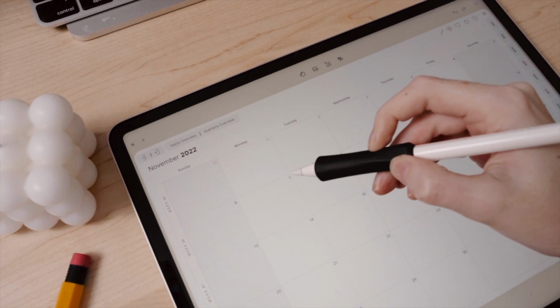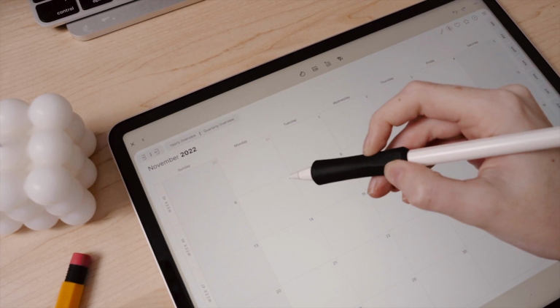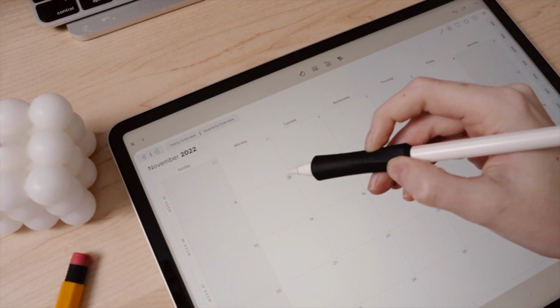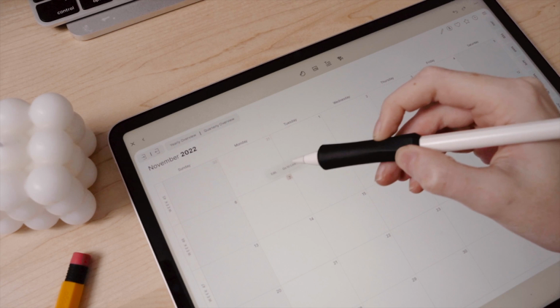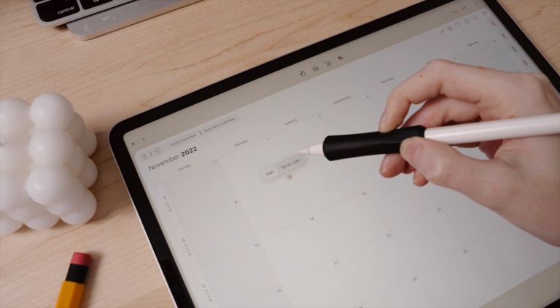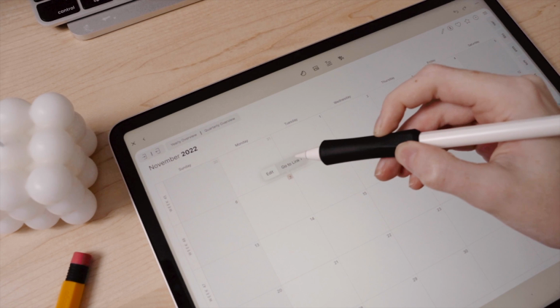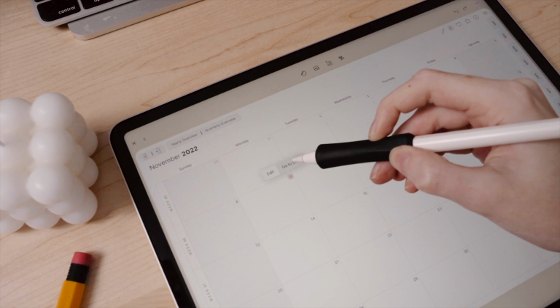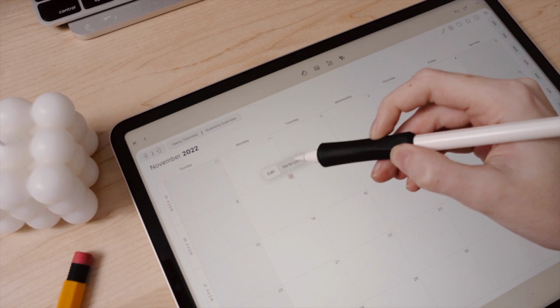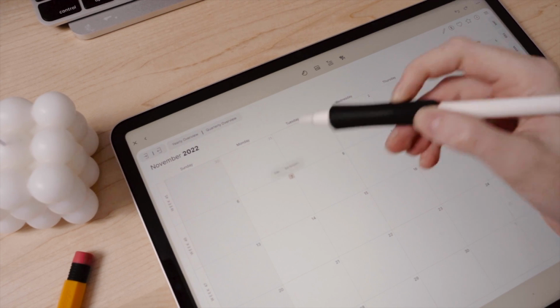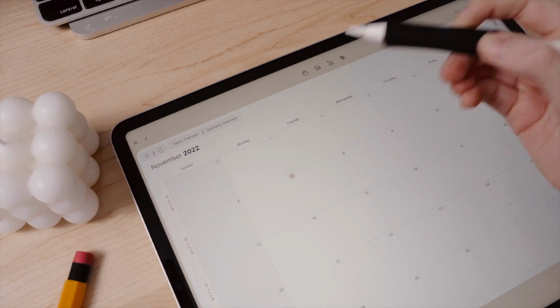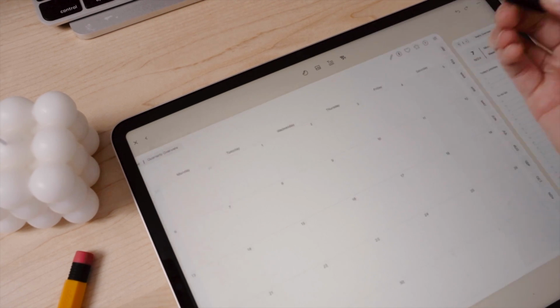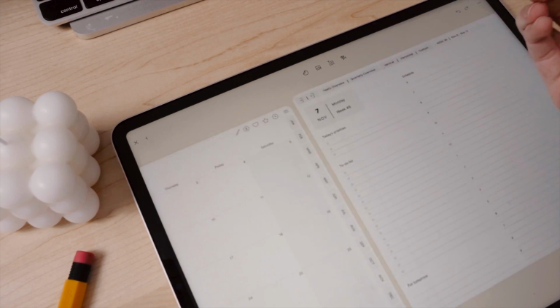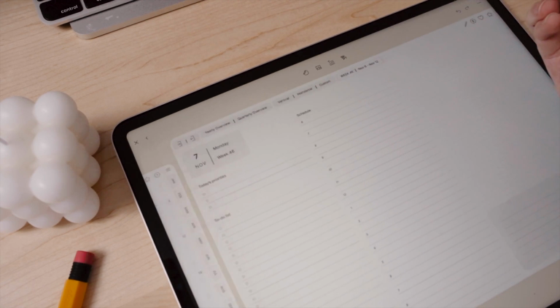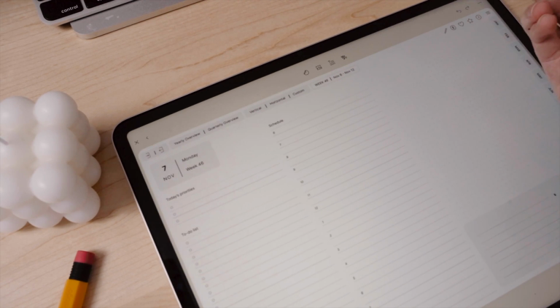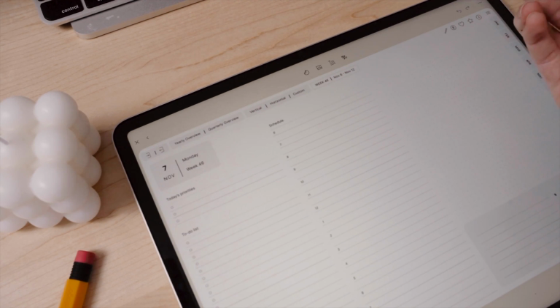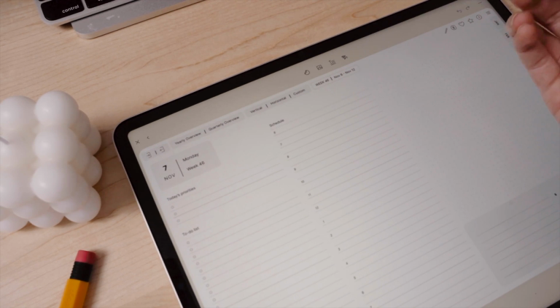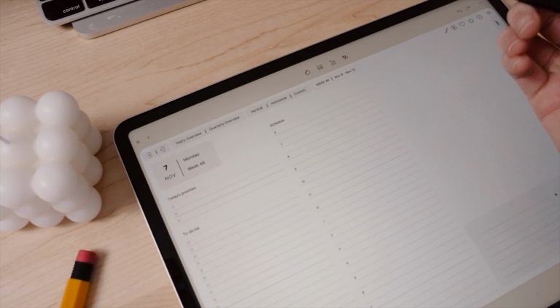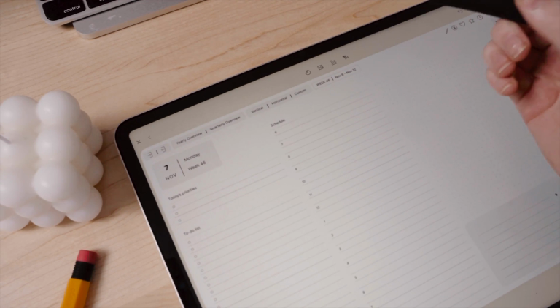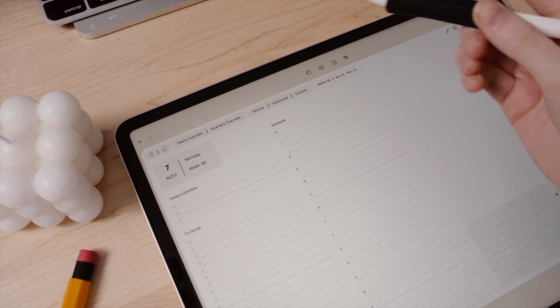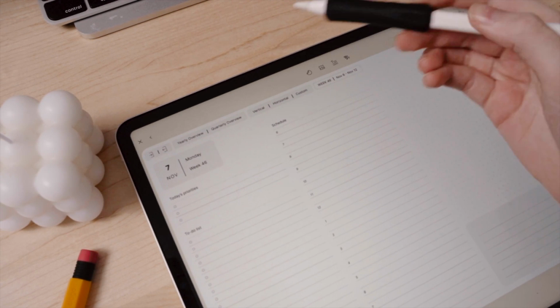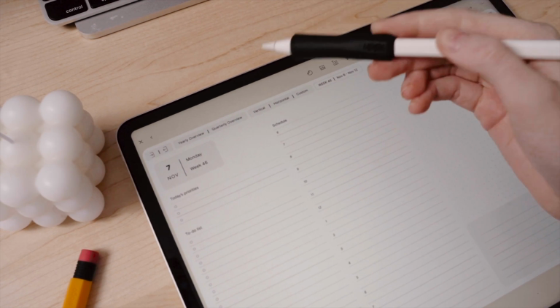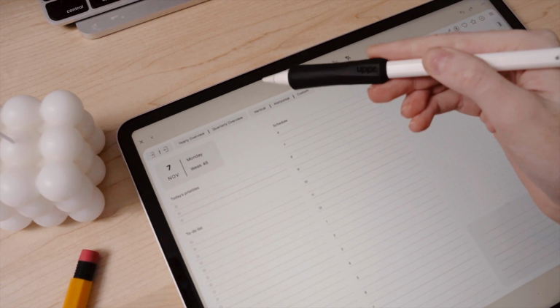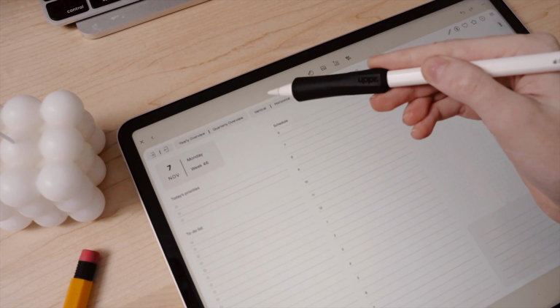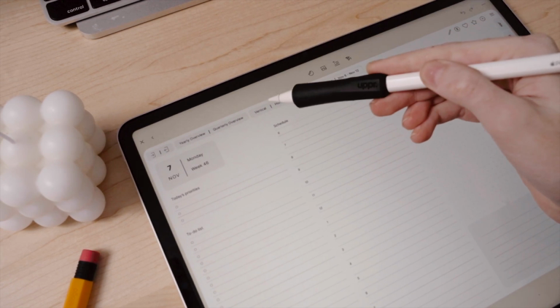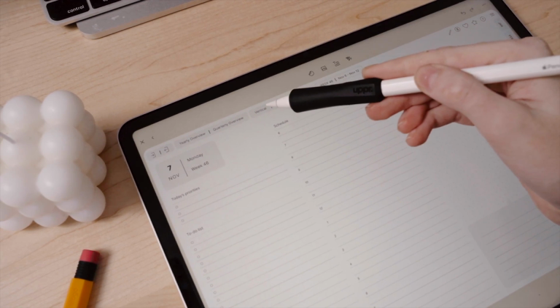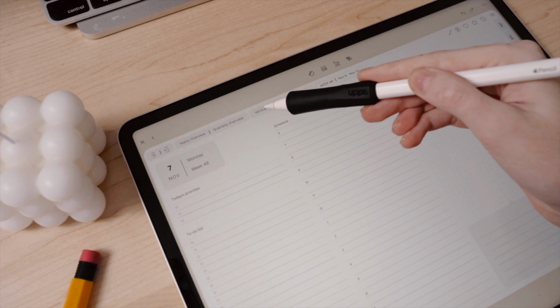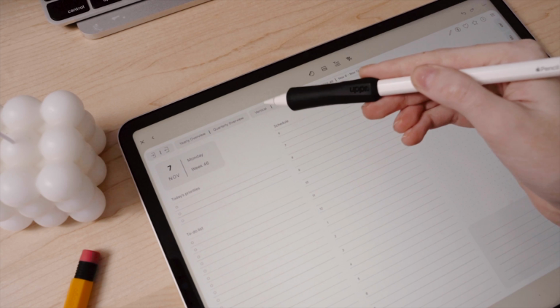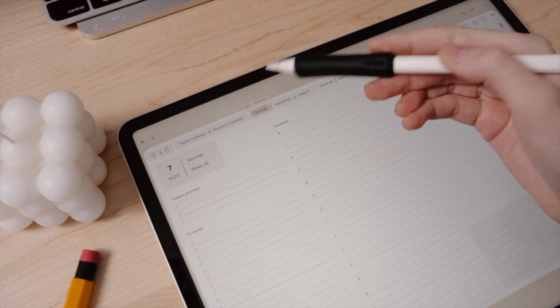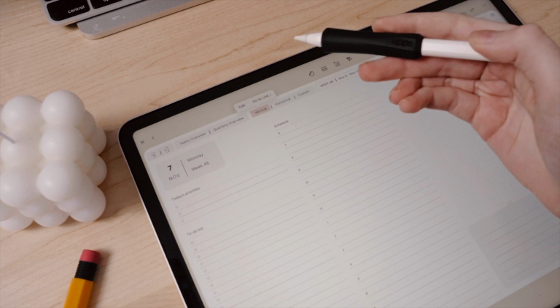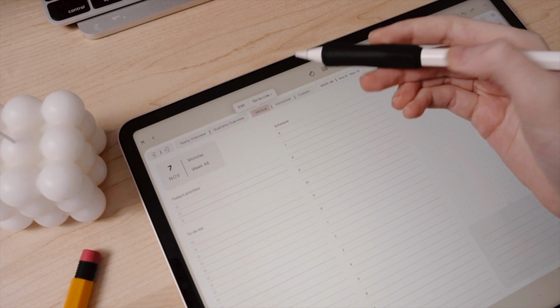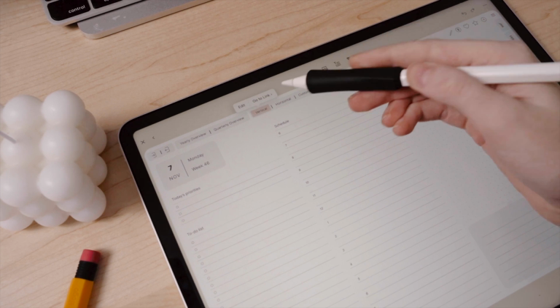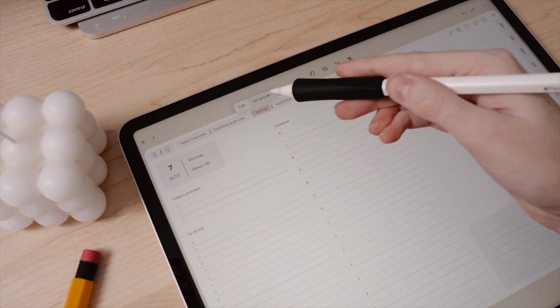The hyperlinks still work, which is really awesome. And with how much Zinnia offers, it might be the app you want to switch to or stick with for 2023.